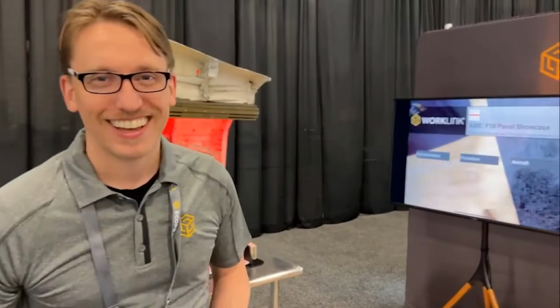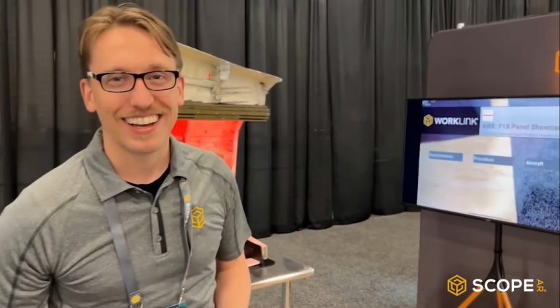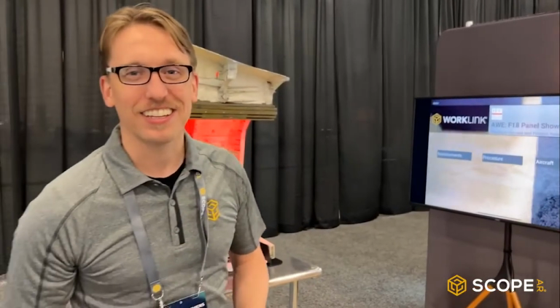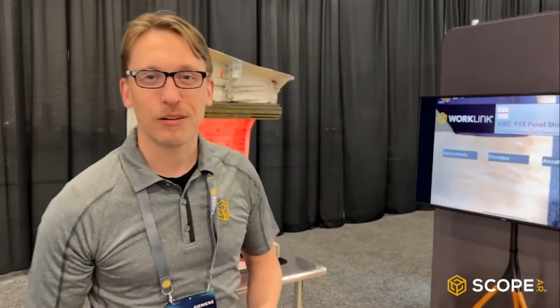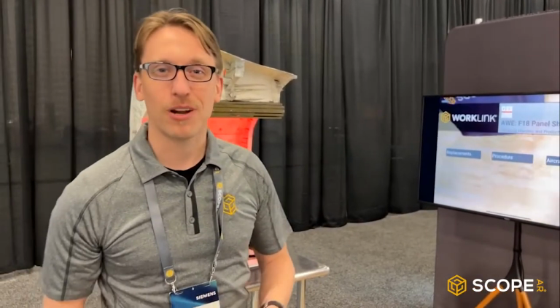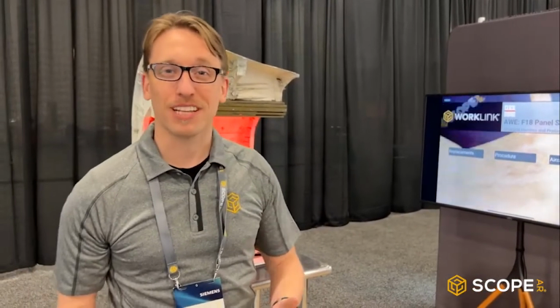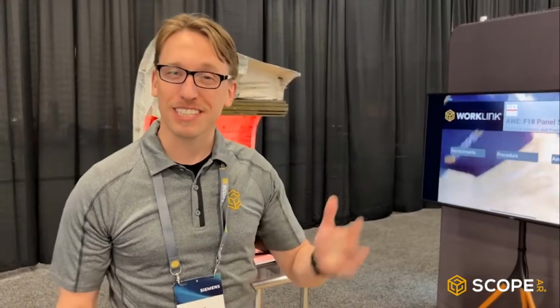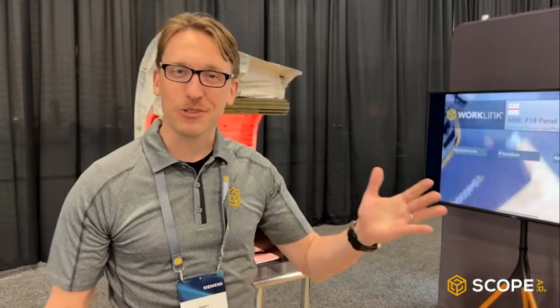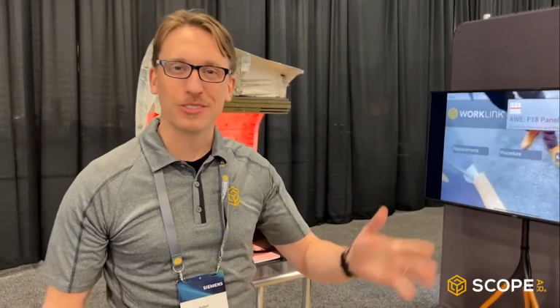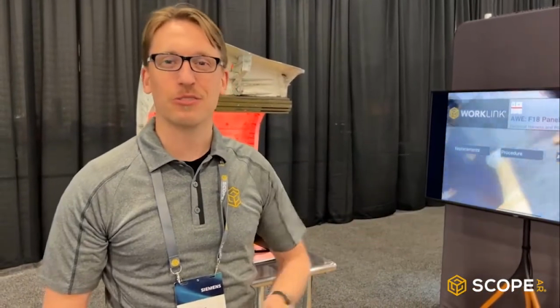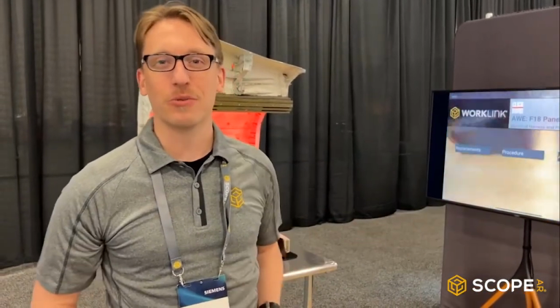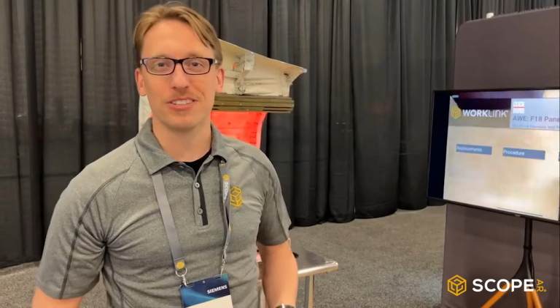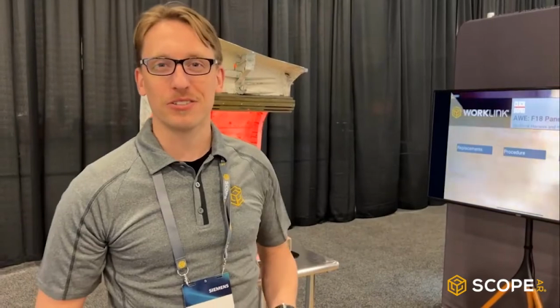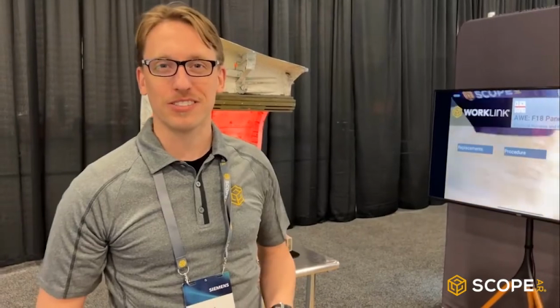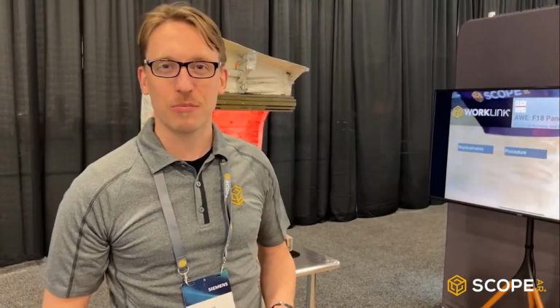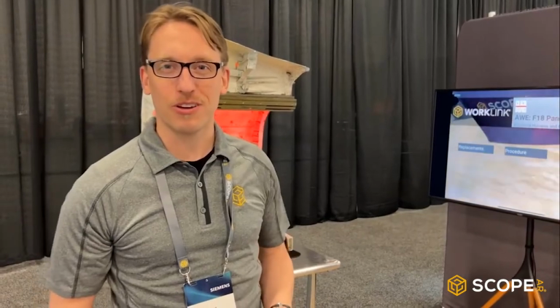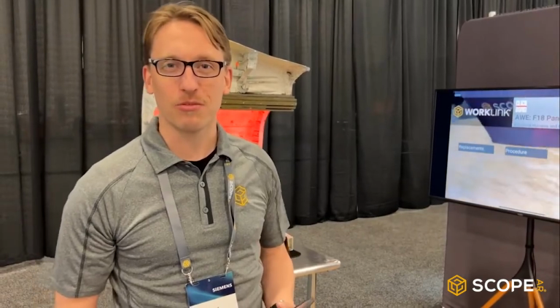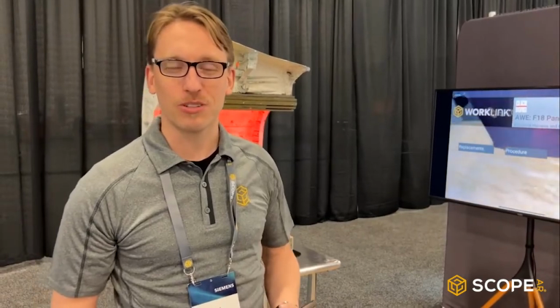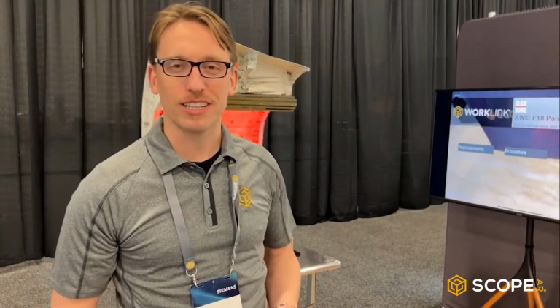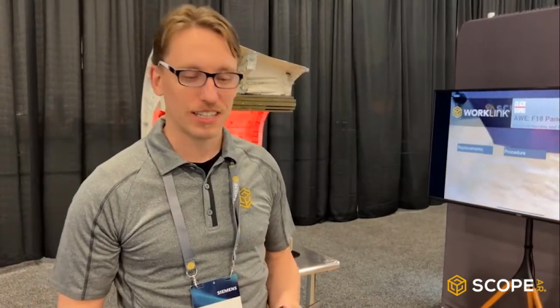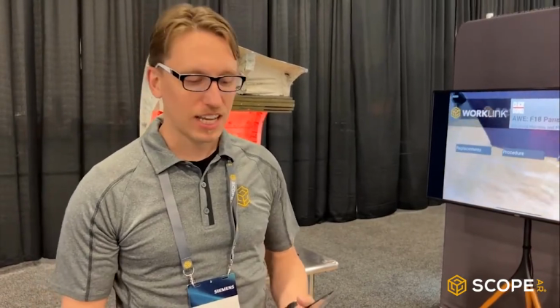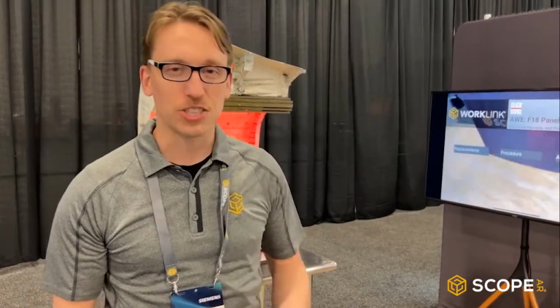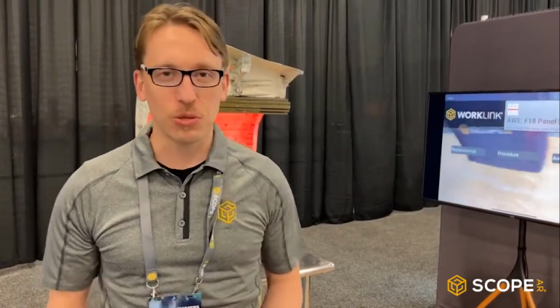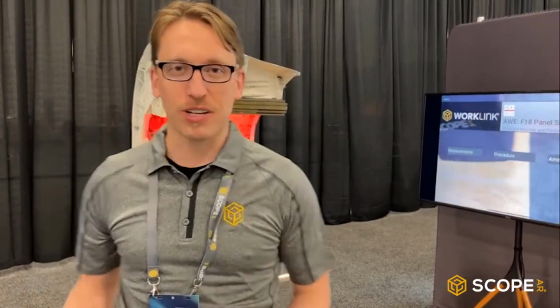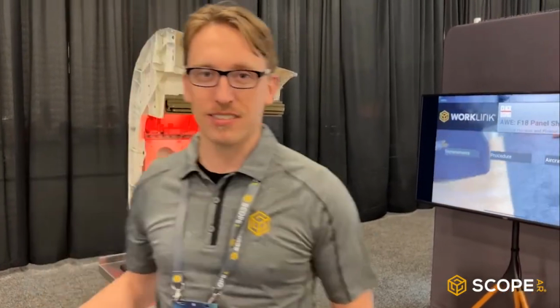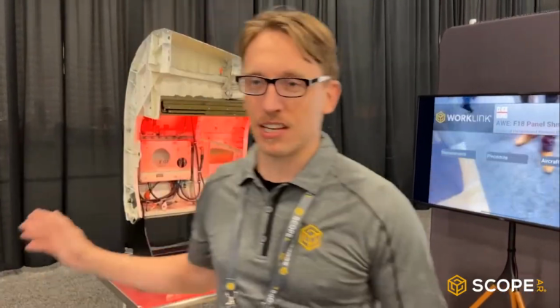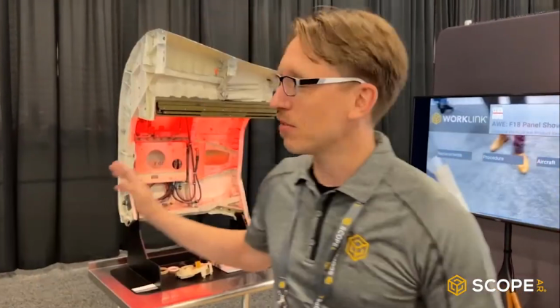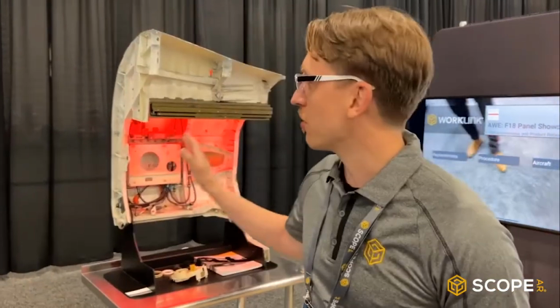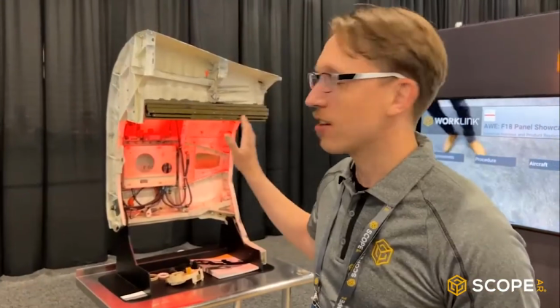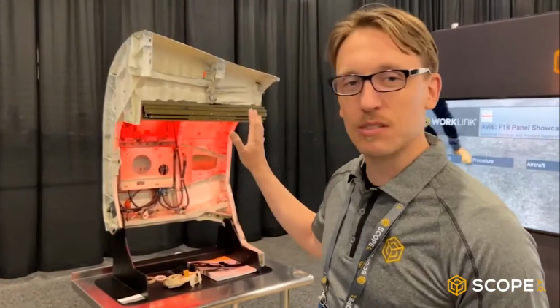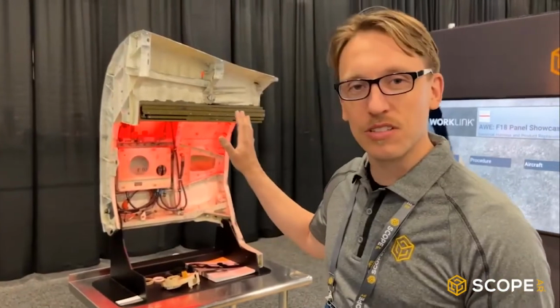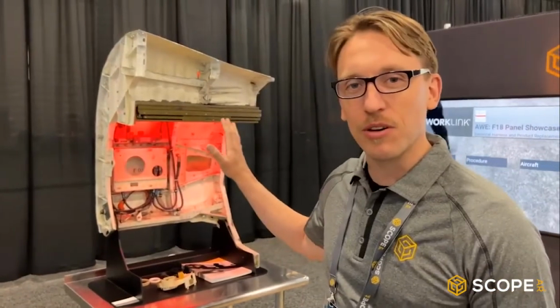Hi, I'm Robert. I'd like to give you a quick tour of what we can do at ScopeAR at WorkLink. I'll show you what we've got set up with our customer demo.